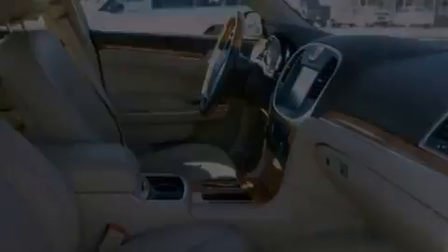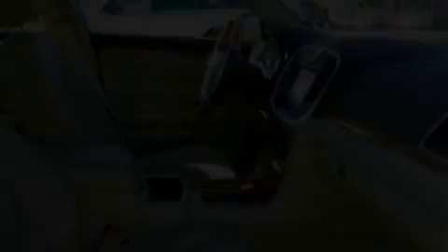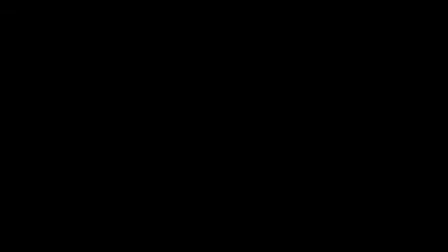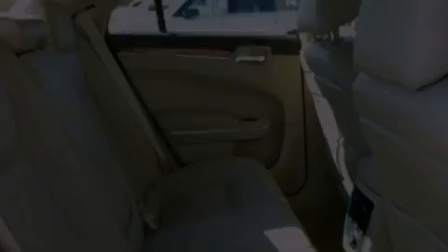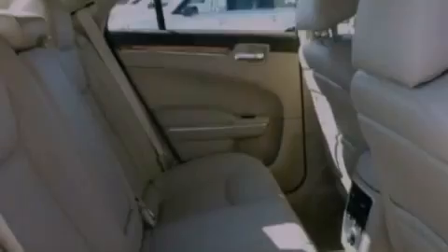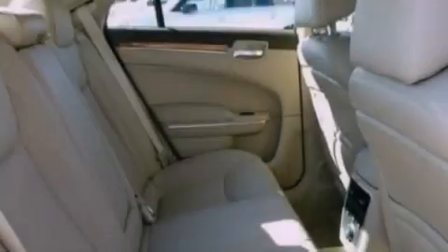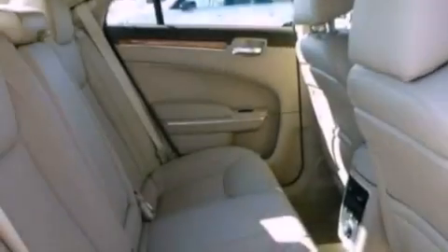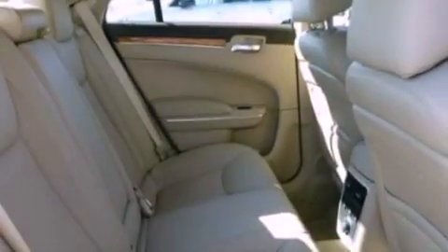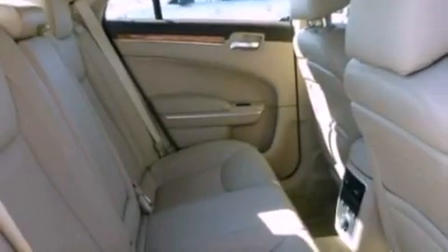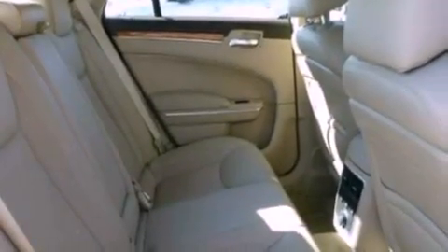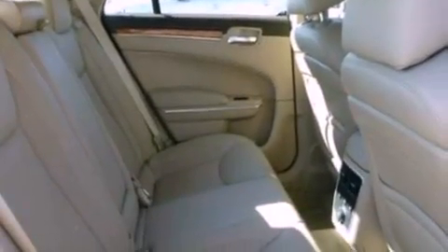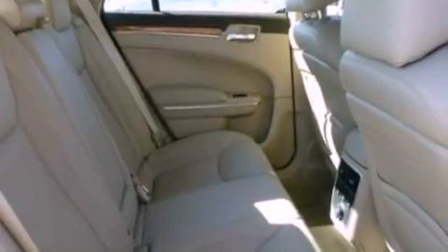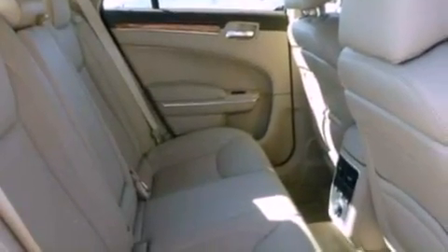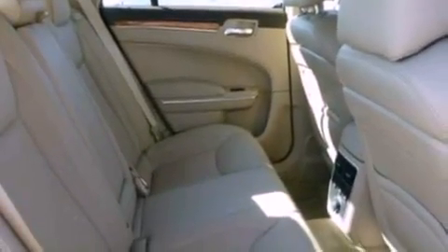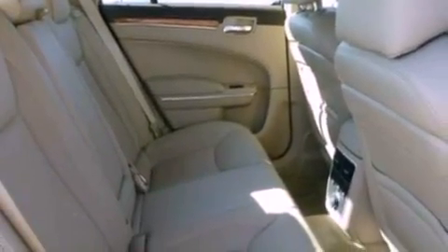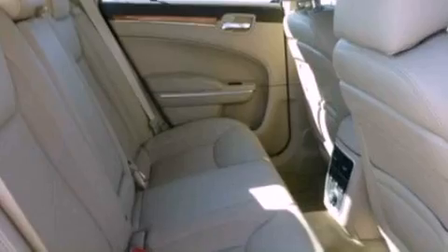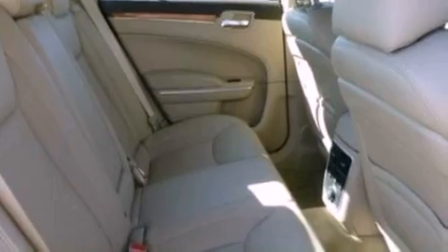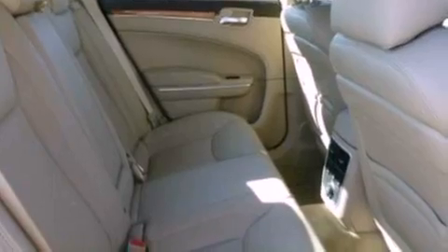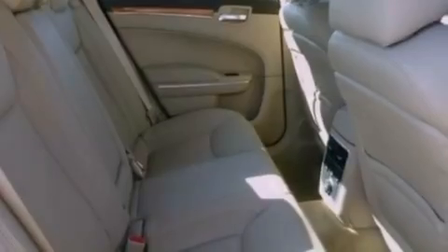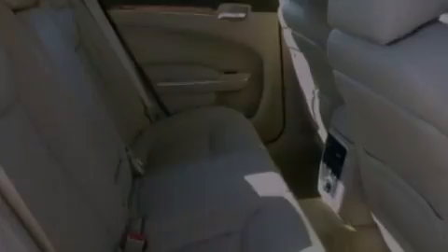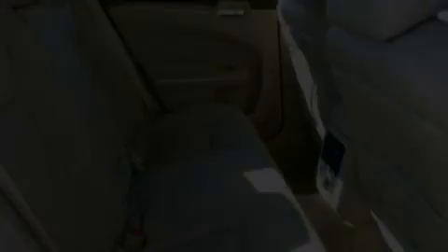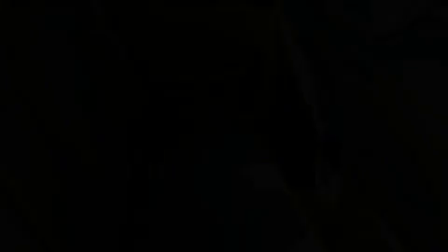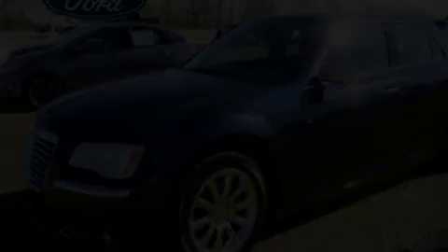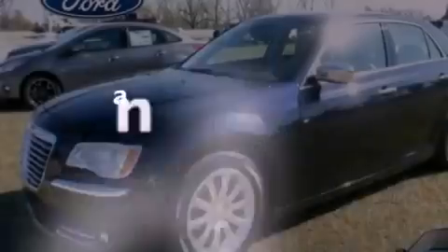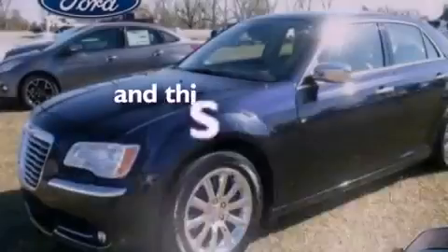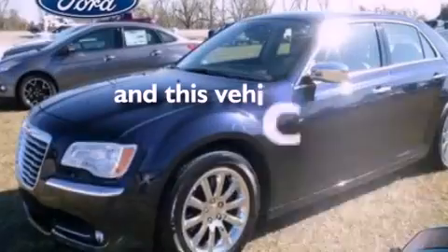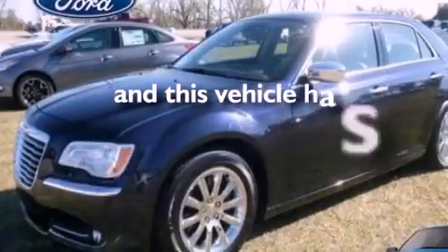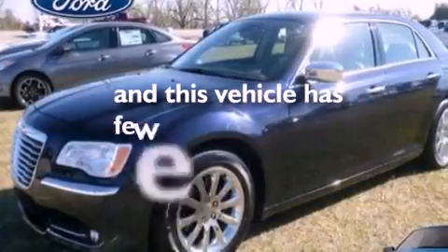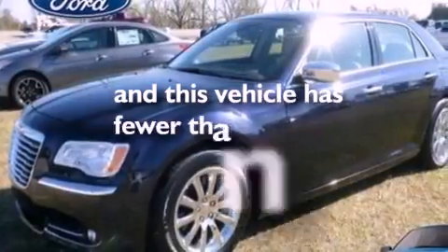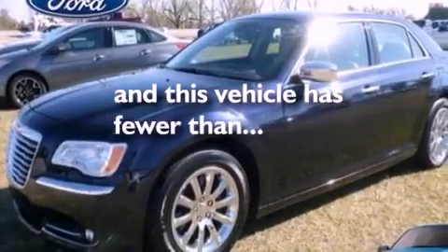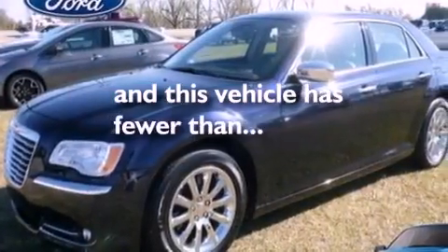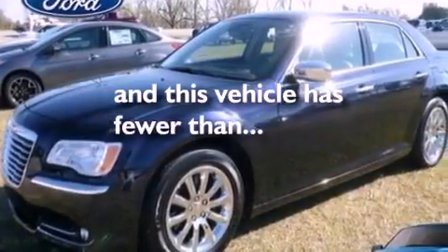Also included are an engine immobilizer theft deterrent system, privacy glass, an anti-lock braking system, heated side view mirrors, and this vehicle has fewer than 28,000 miles on the odometer.